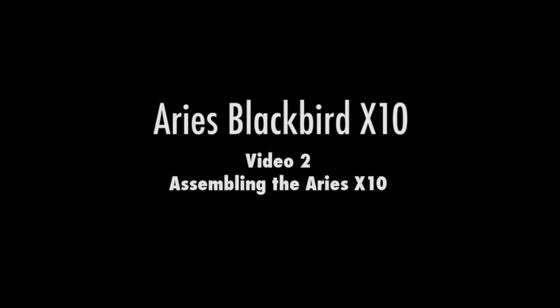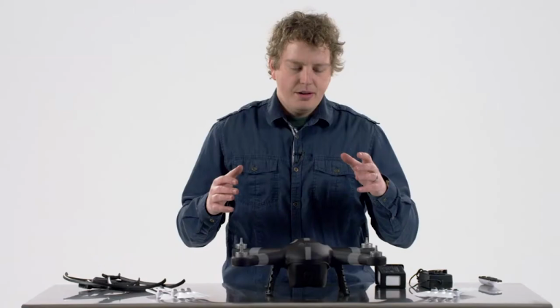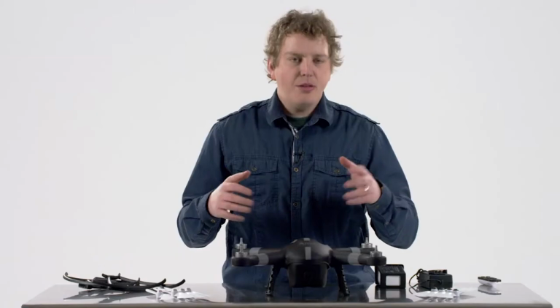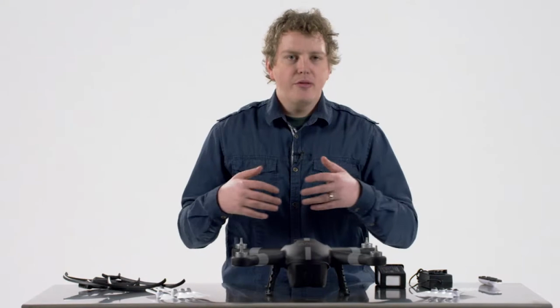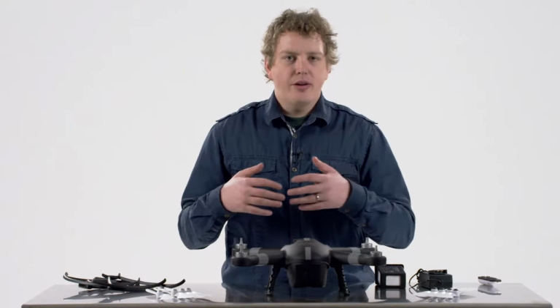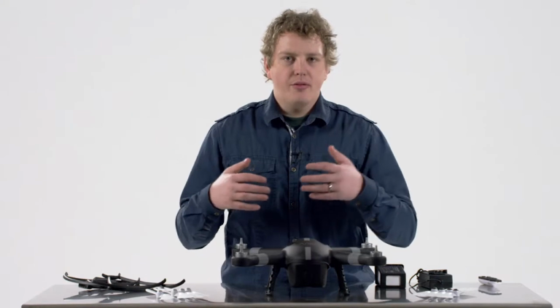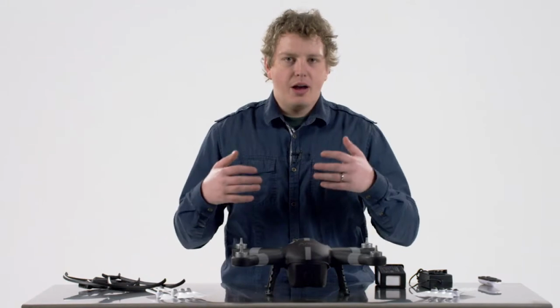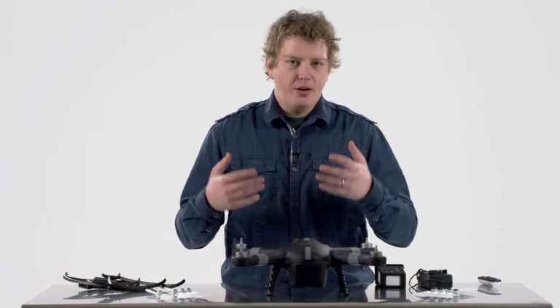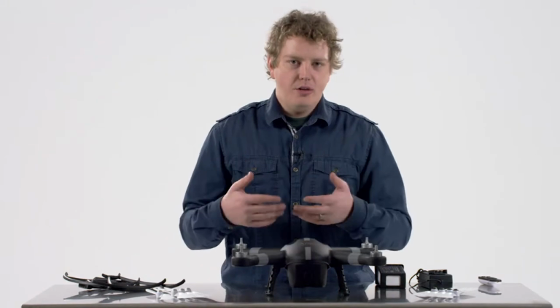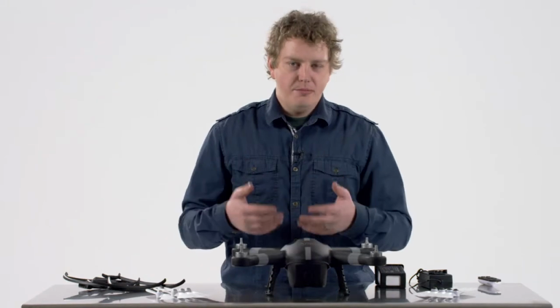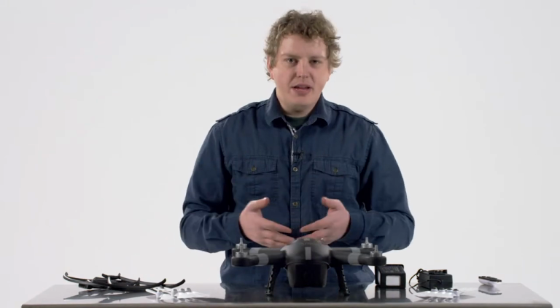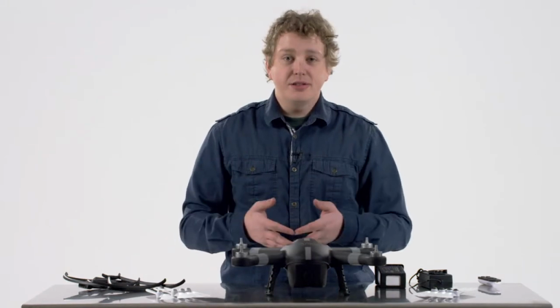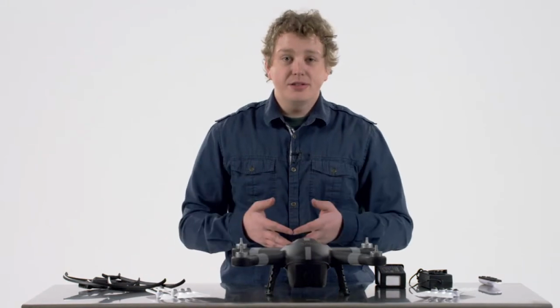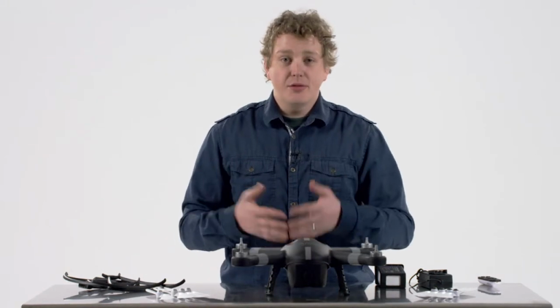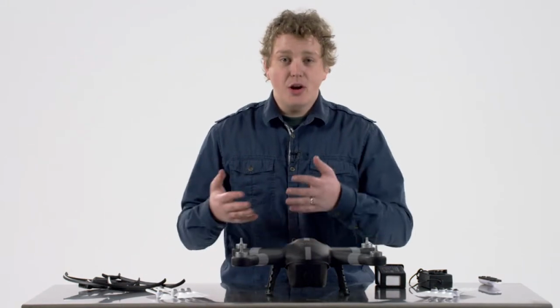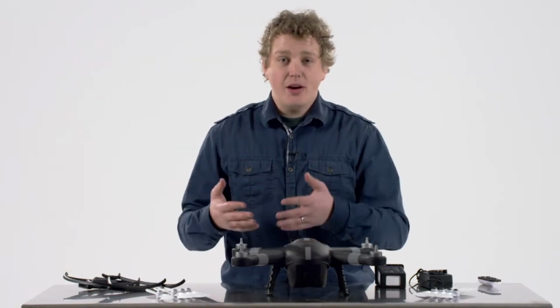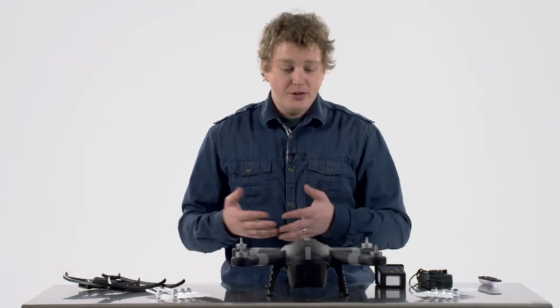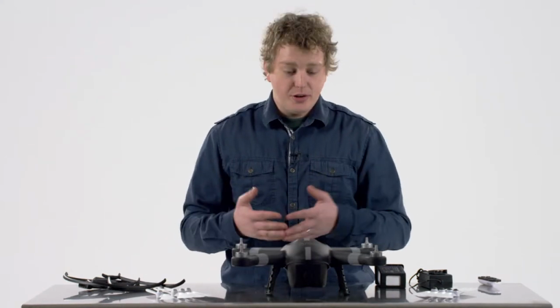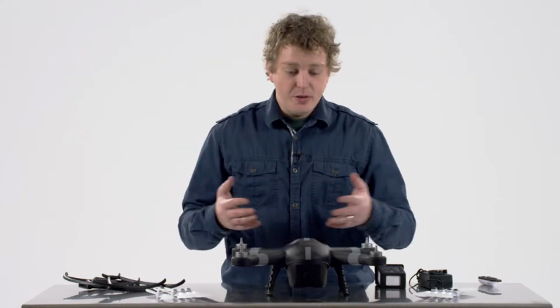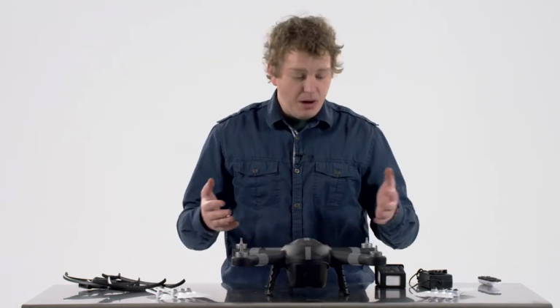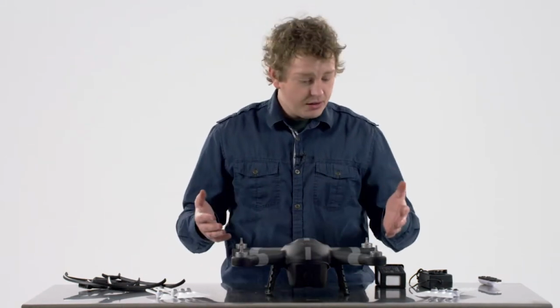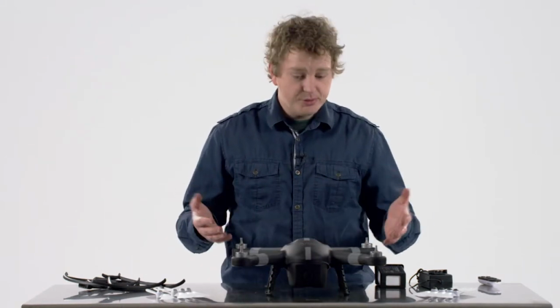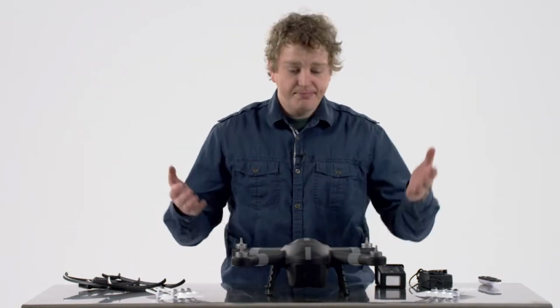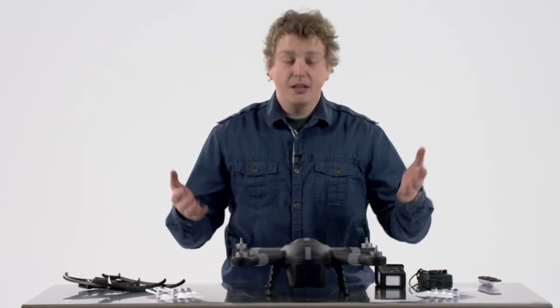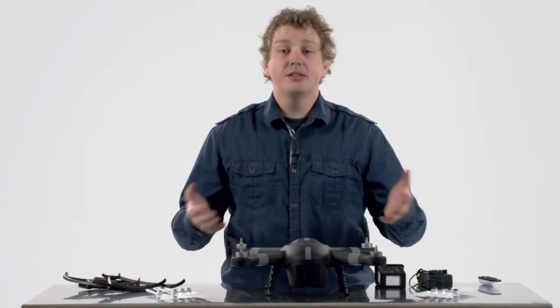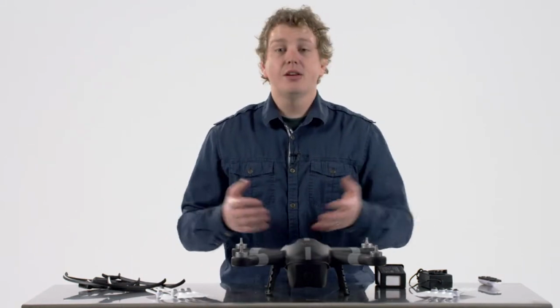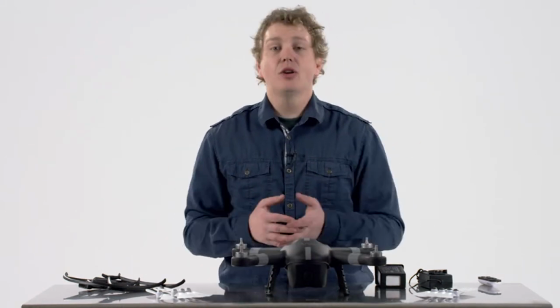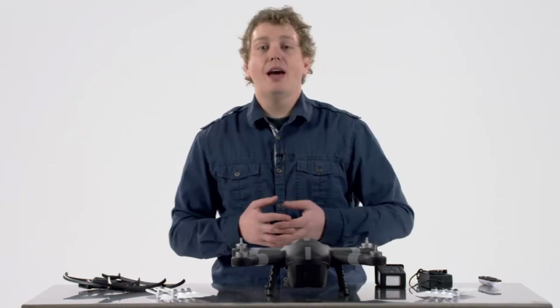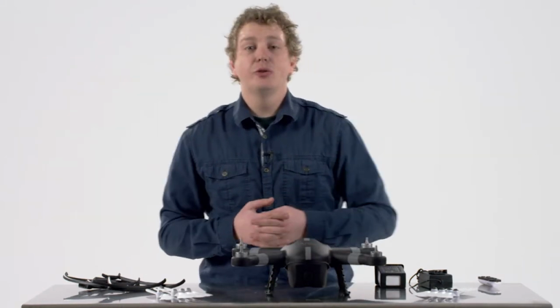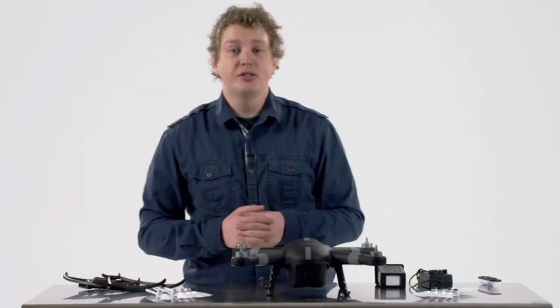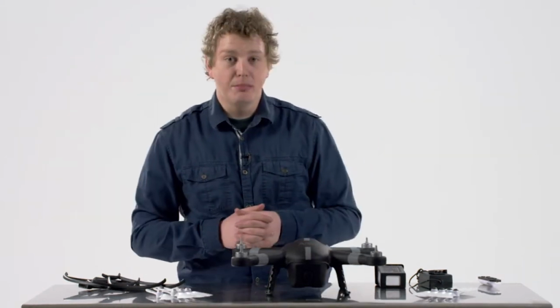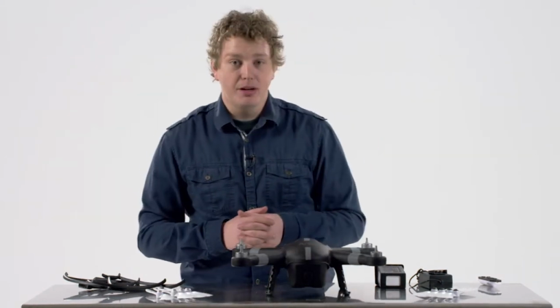Now that we've verified all the pieces of your Ares that are in the box, let's take a look at how to assemble it.